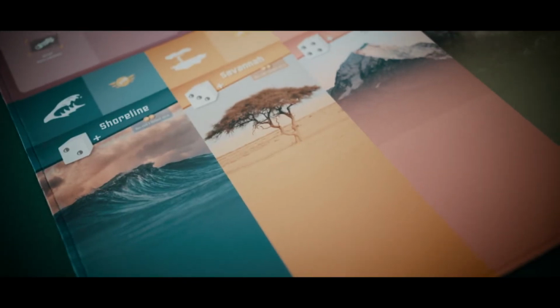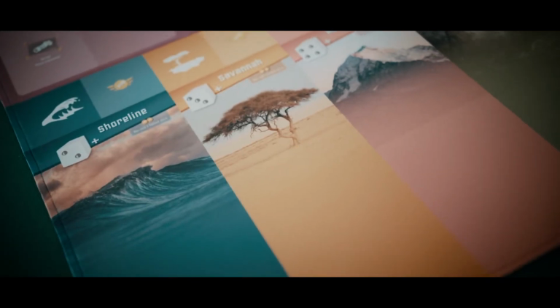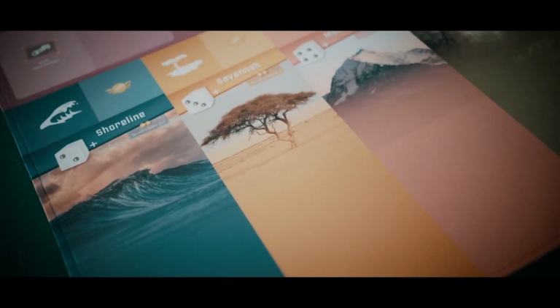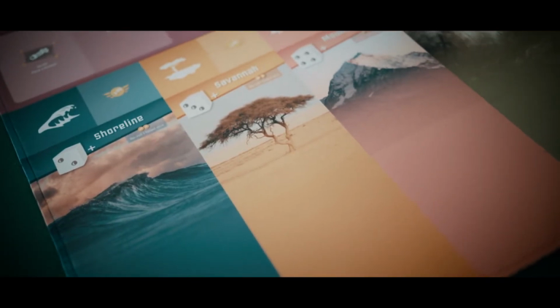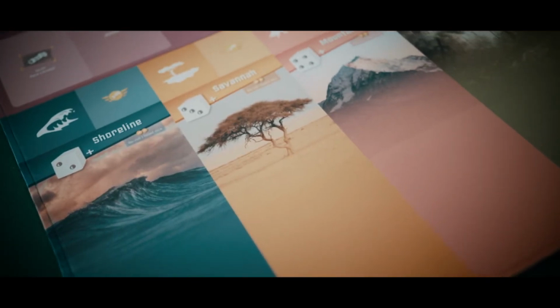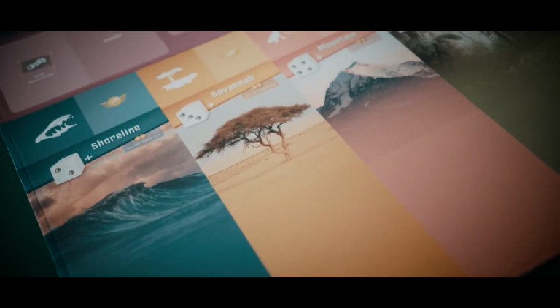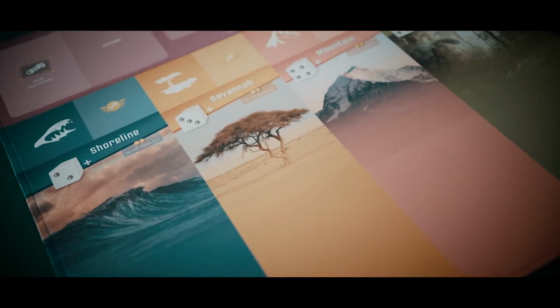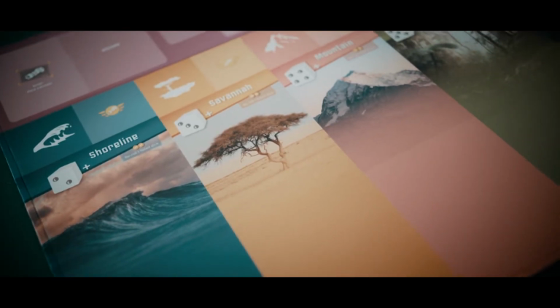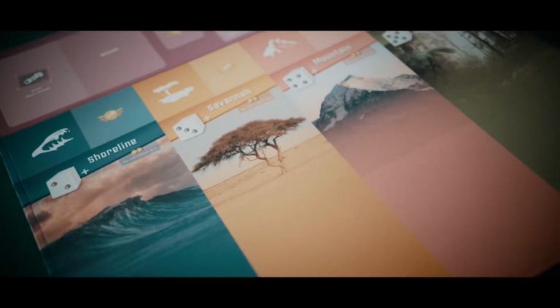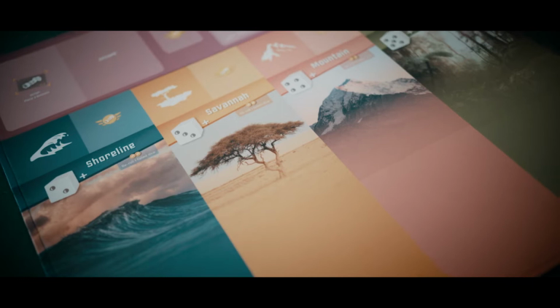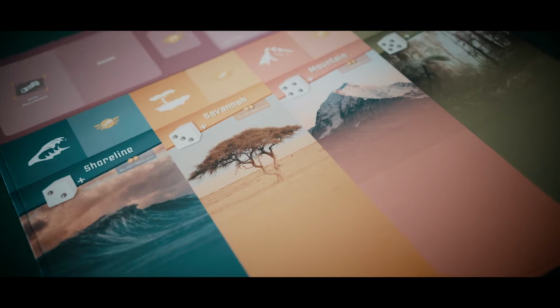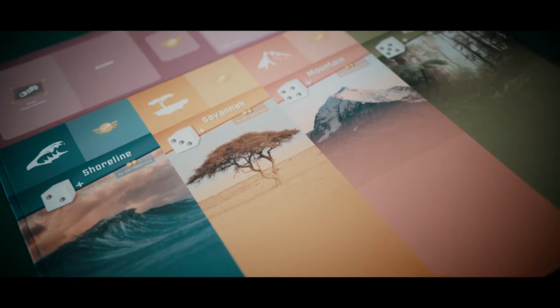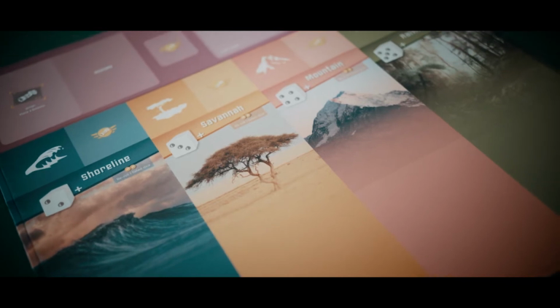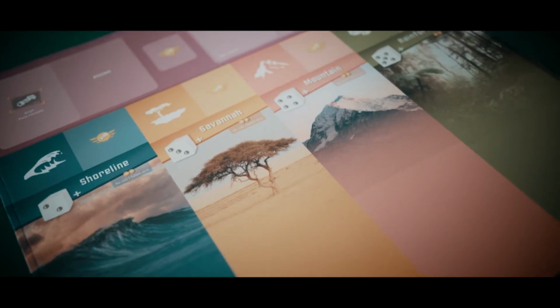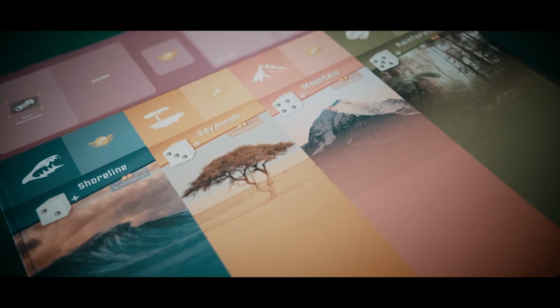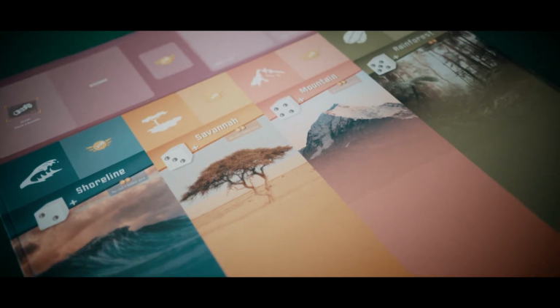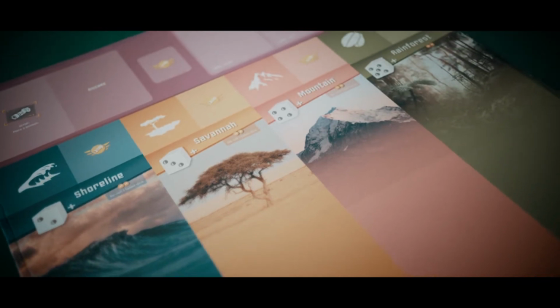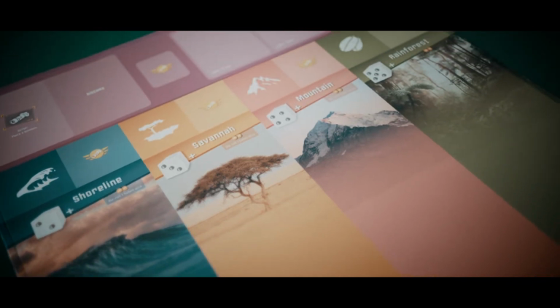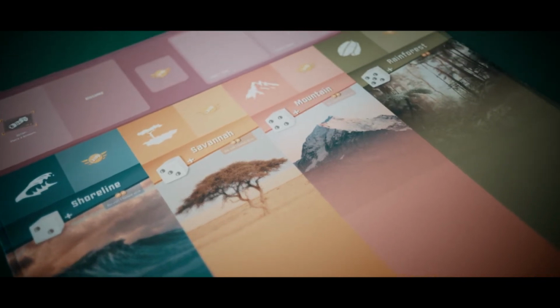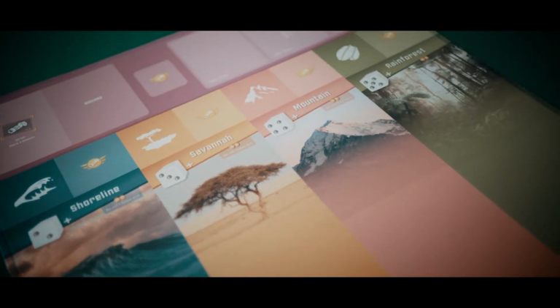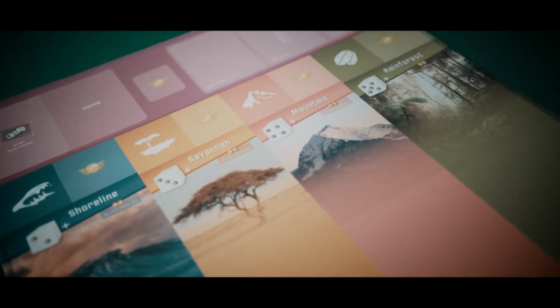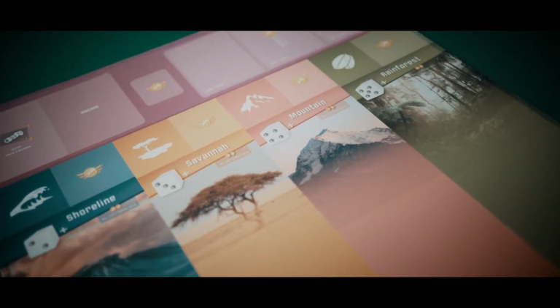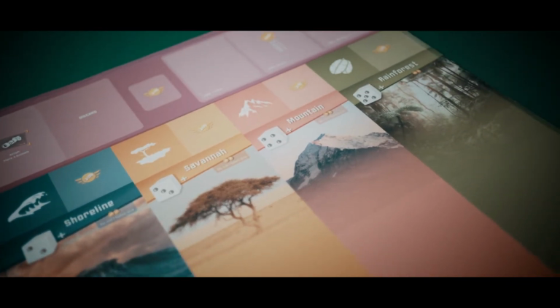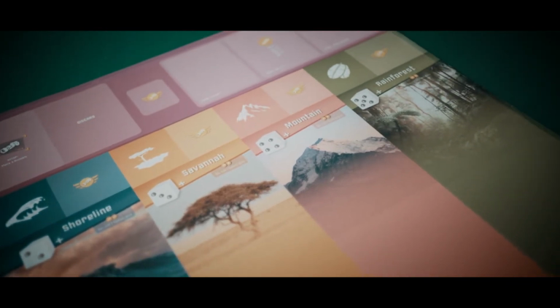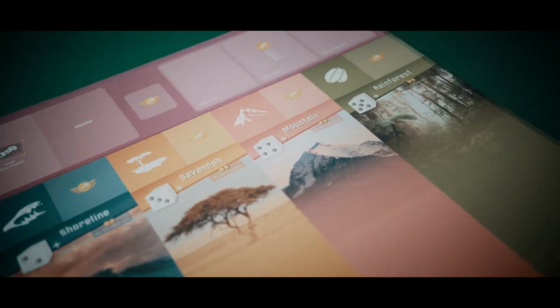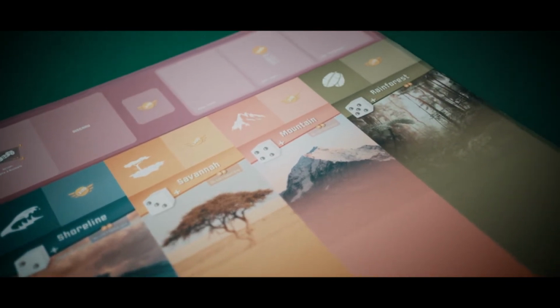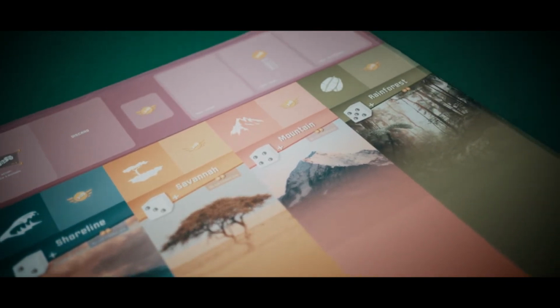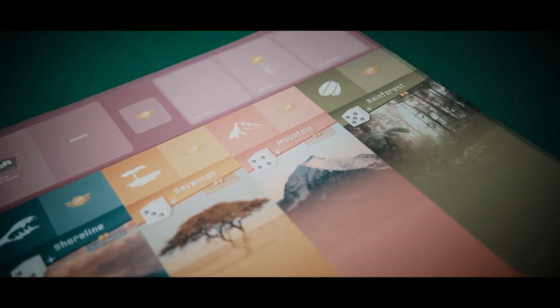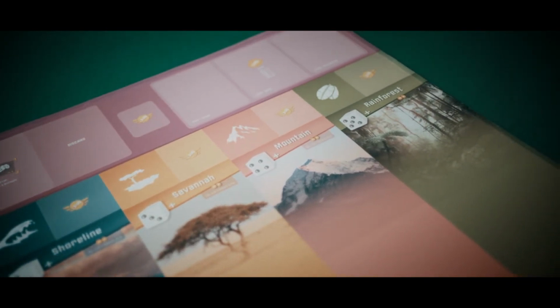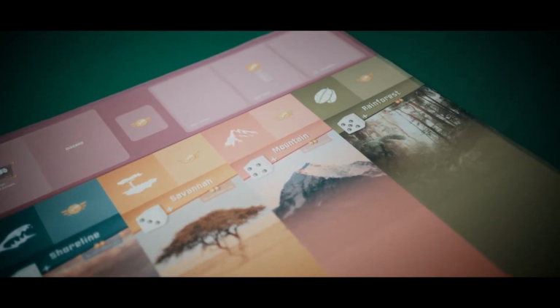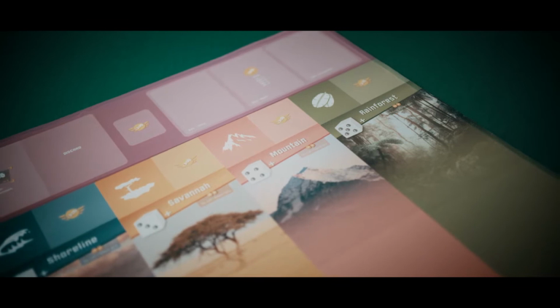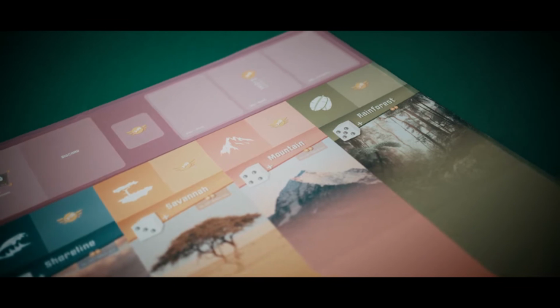When we demoed Snapshot at the UK Games Expo, we received a lot of feedback from players wanting a physical playmat, and this is what we've created.